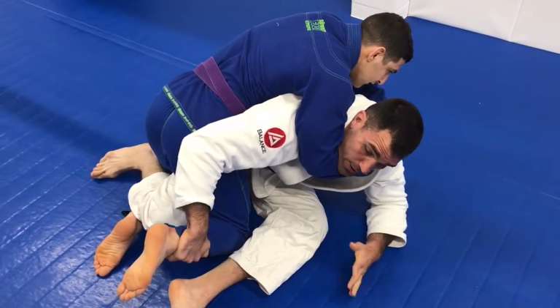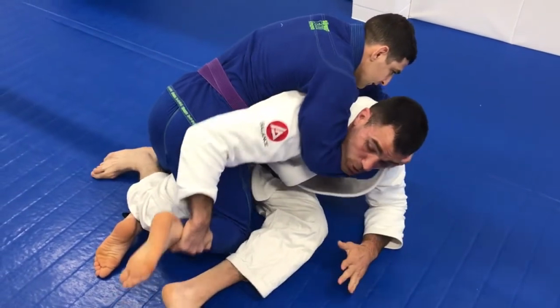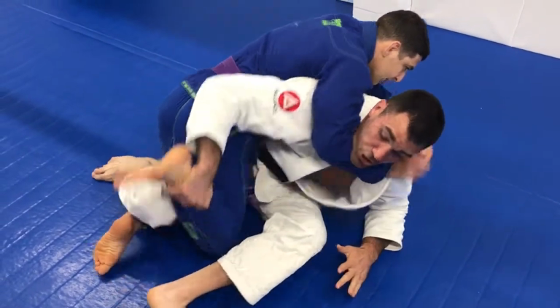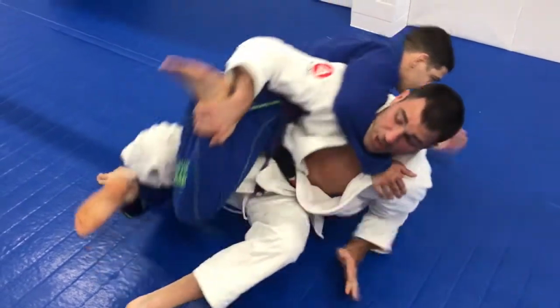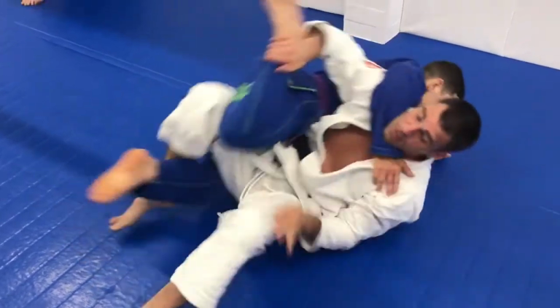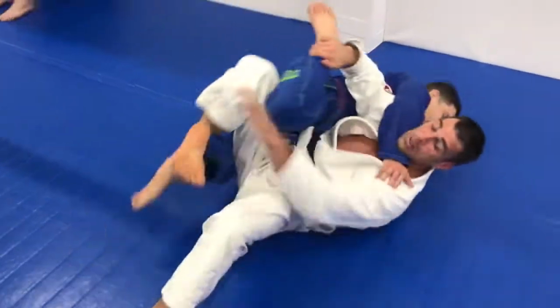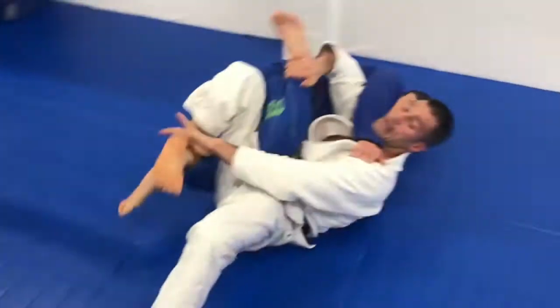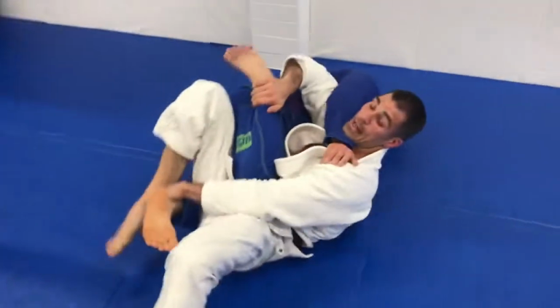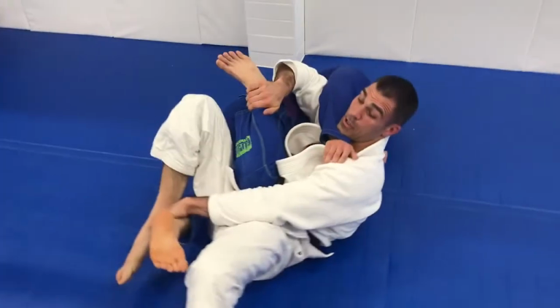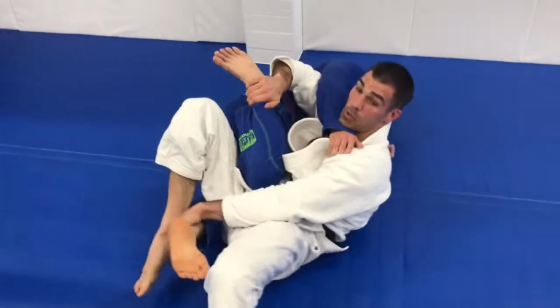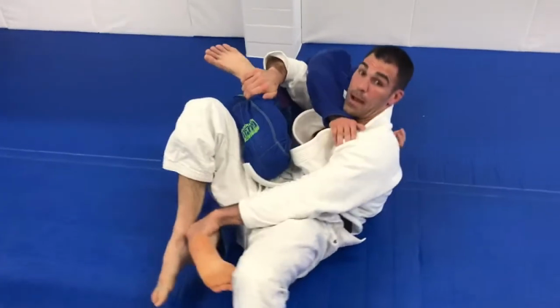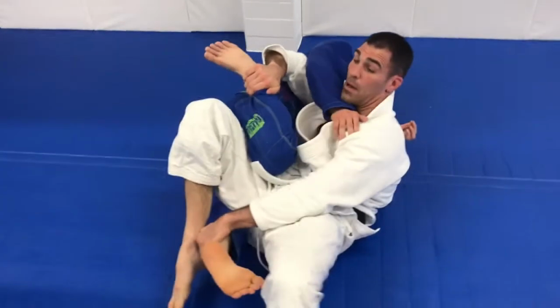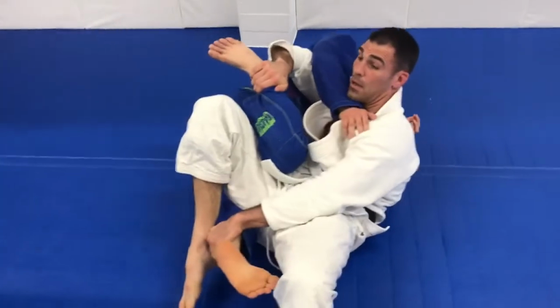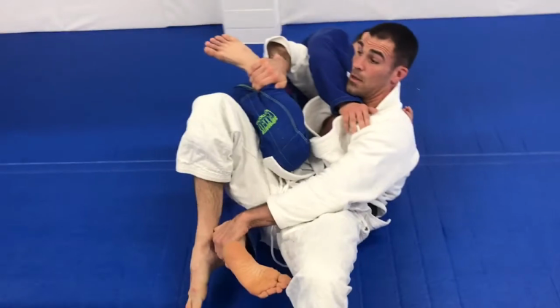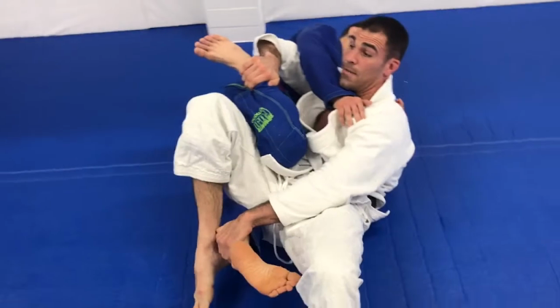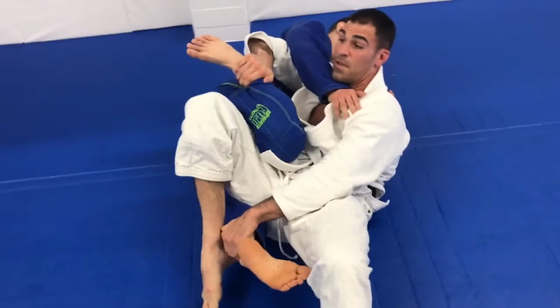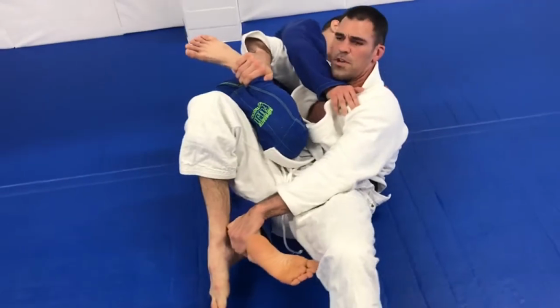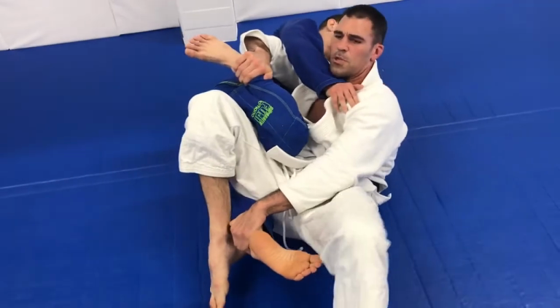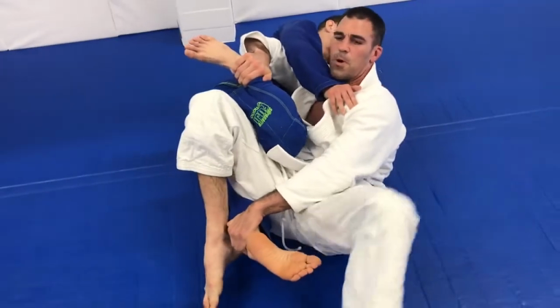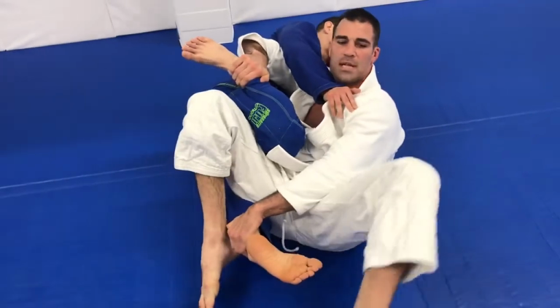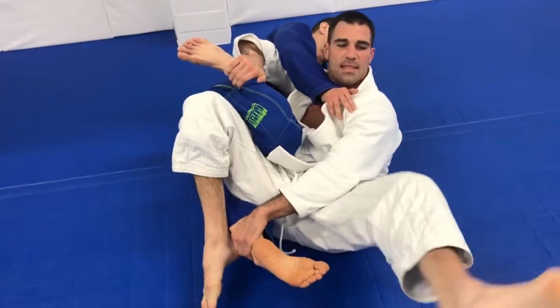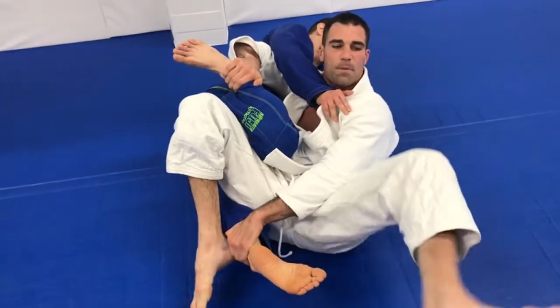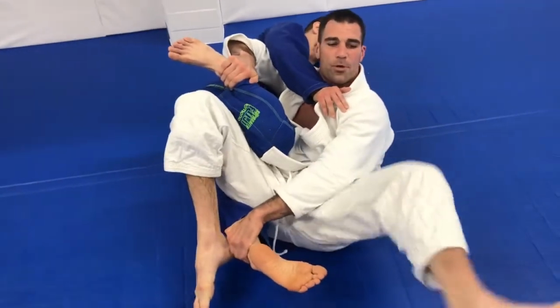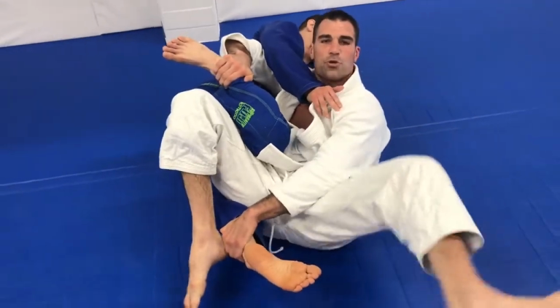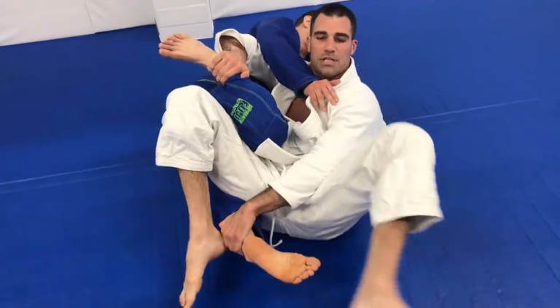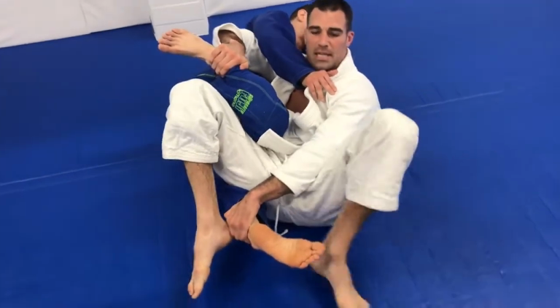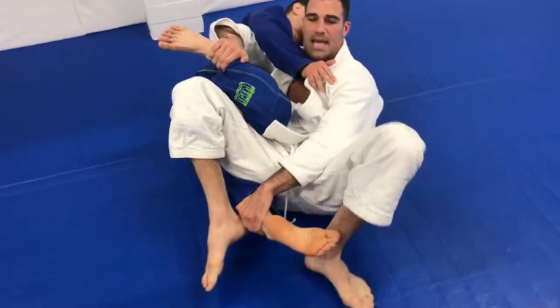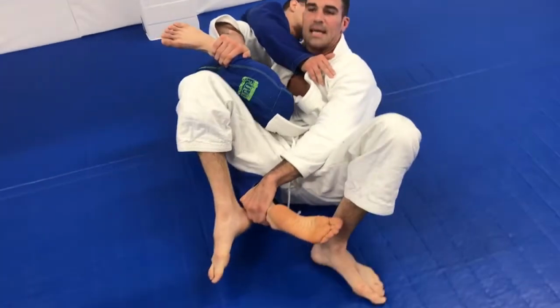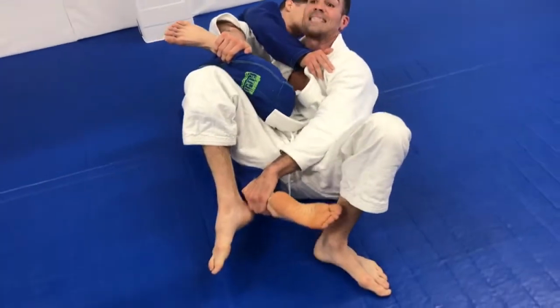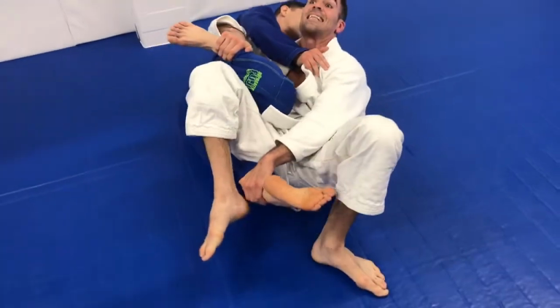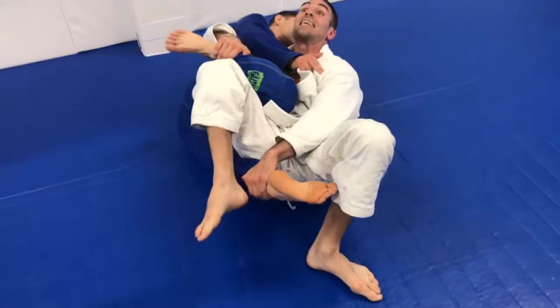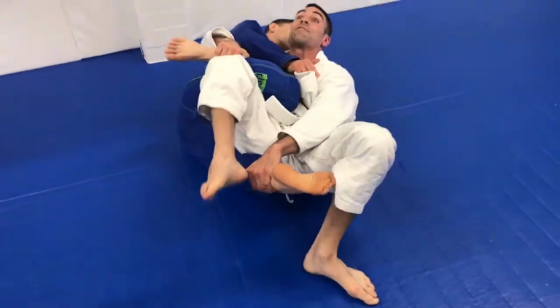So I go to Shin-tha and I look to grab. He goes to post anything, but I'm going to use this leg to lift.